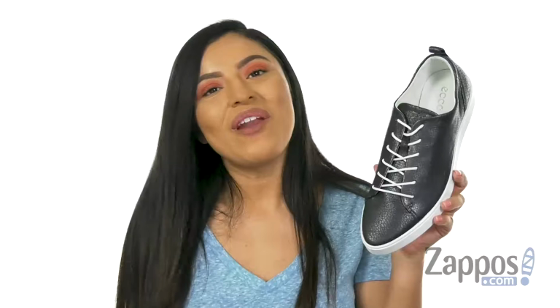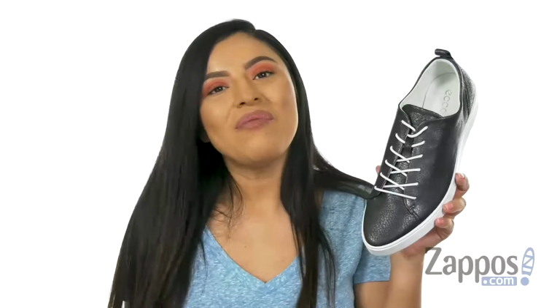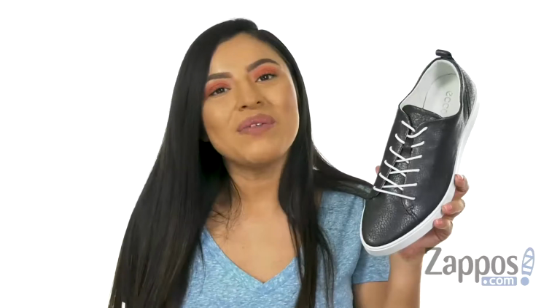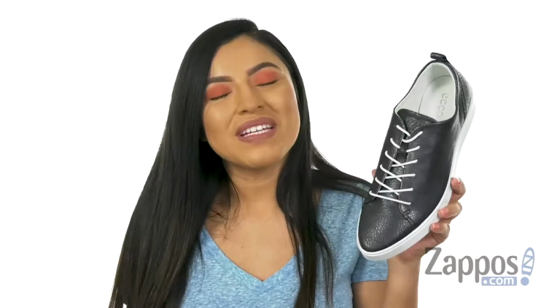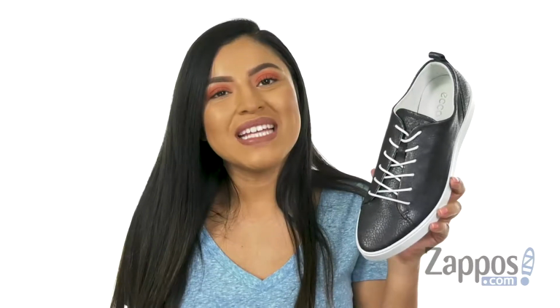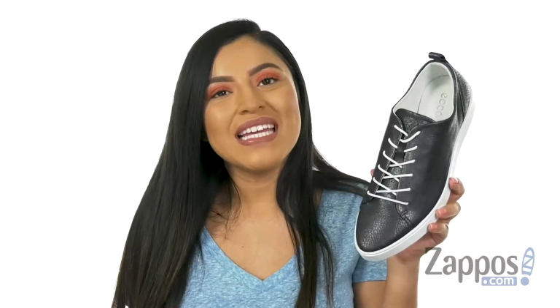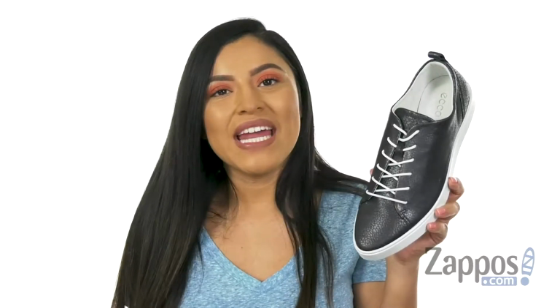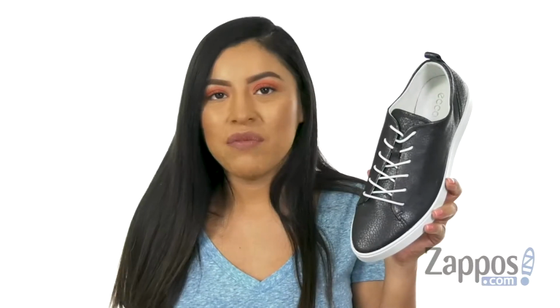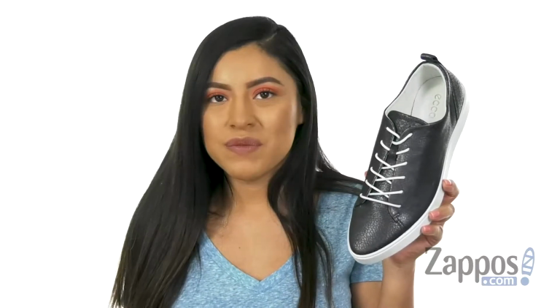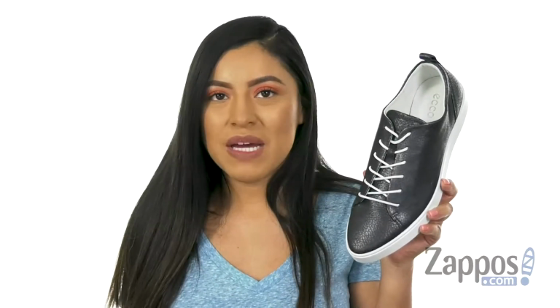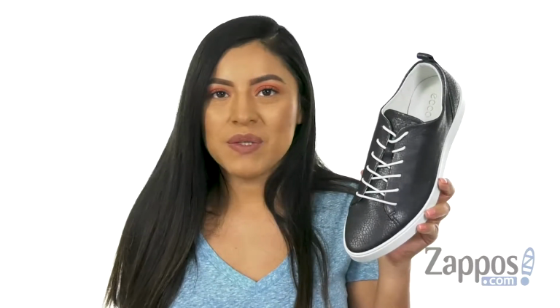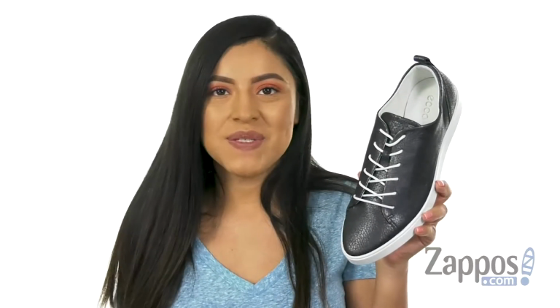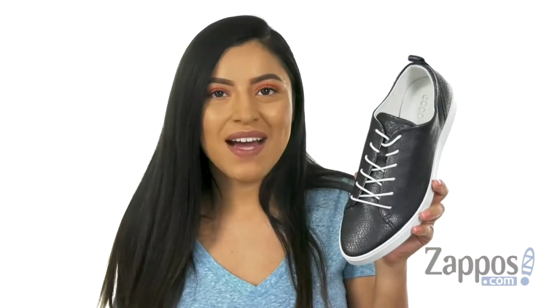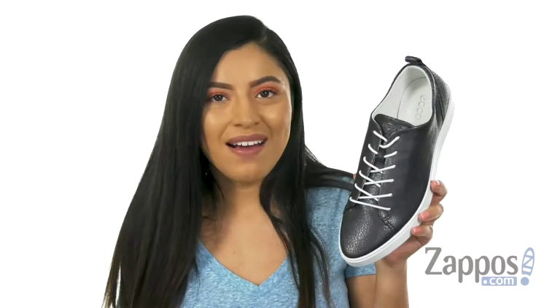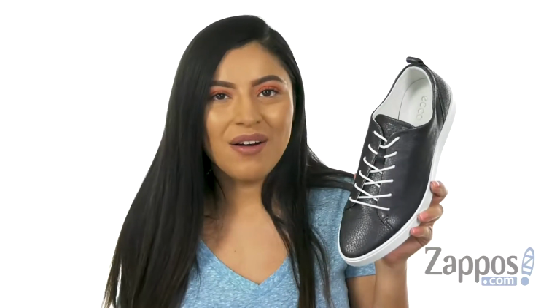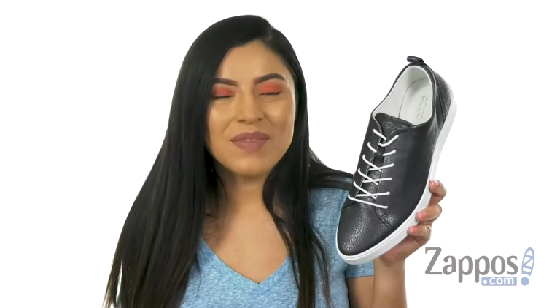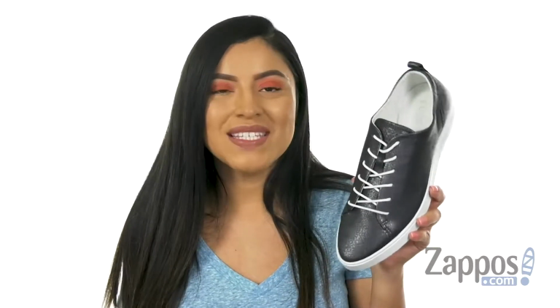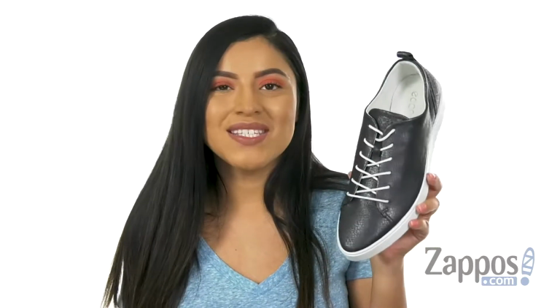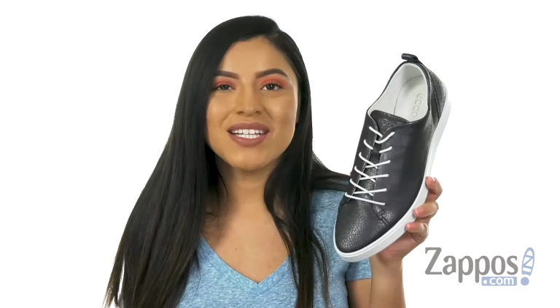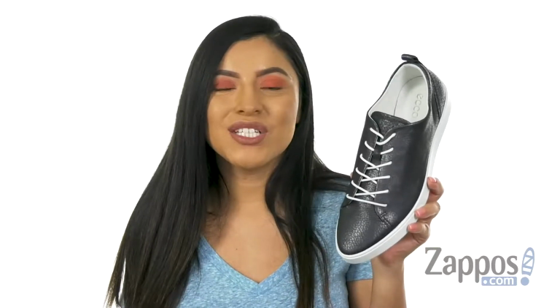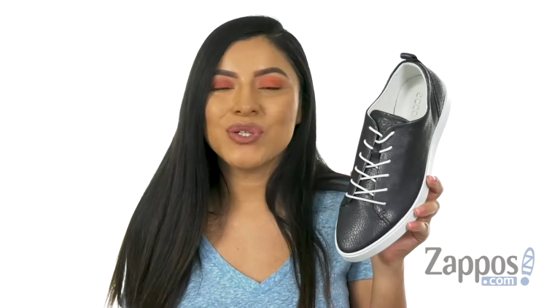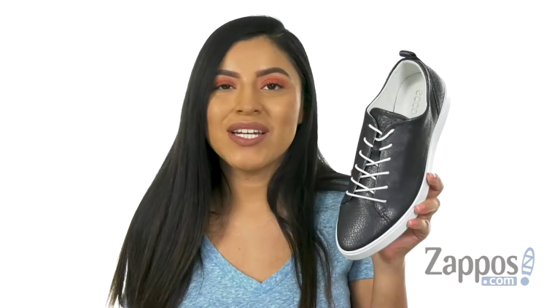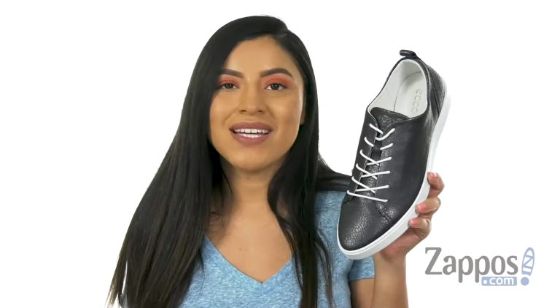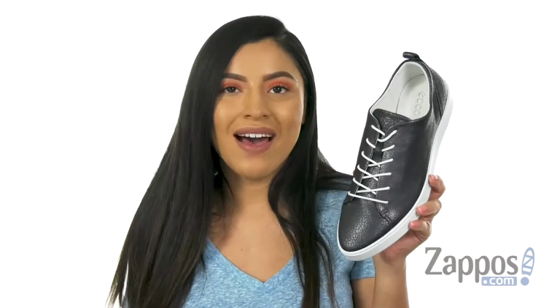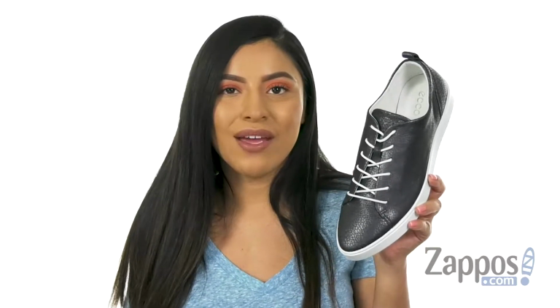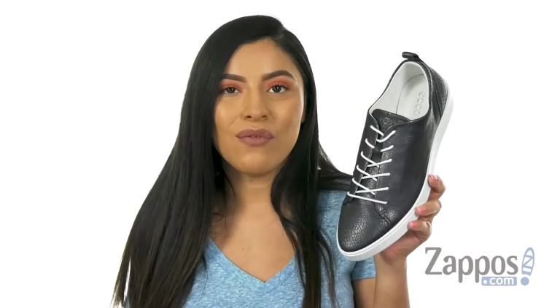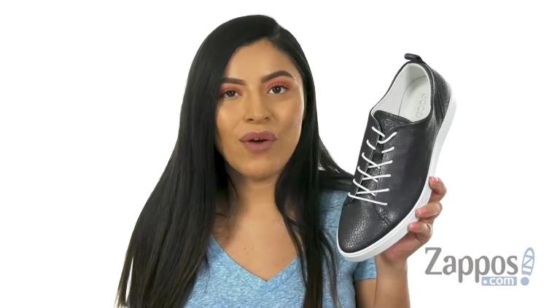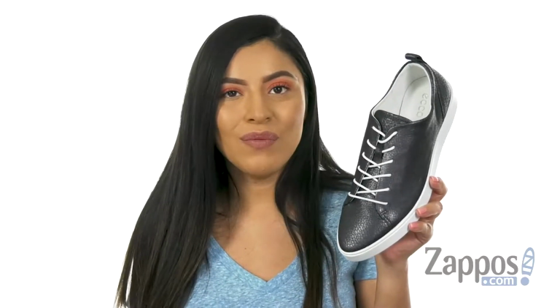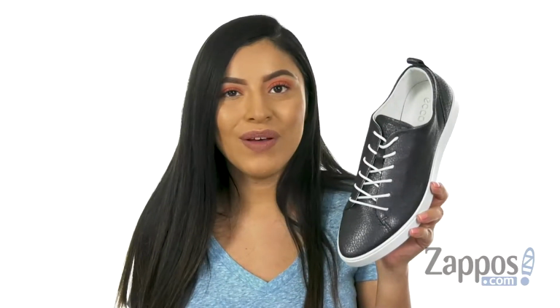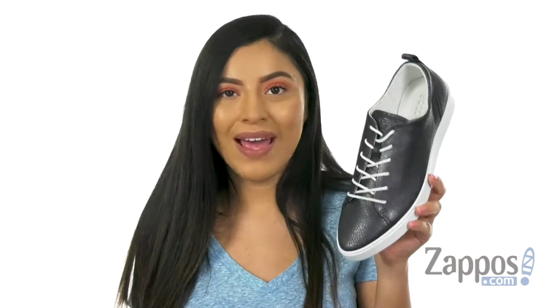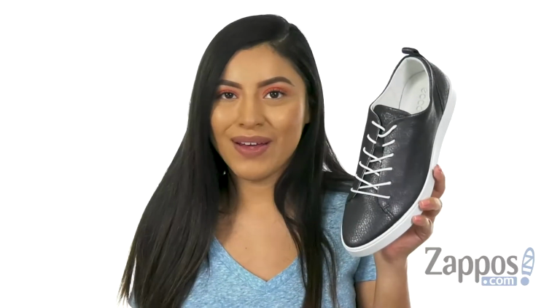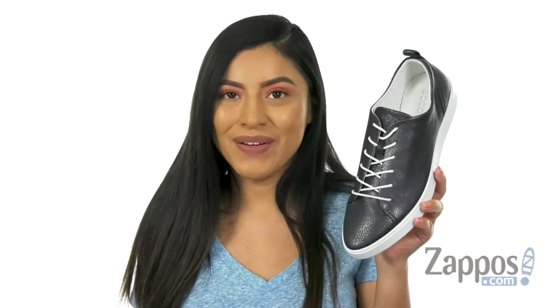Hola! My name is Nelly and I'm from Zappos.com. This is the Gillian Trend Tie from ECCO.